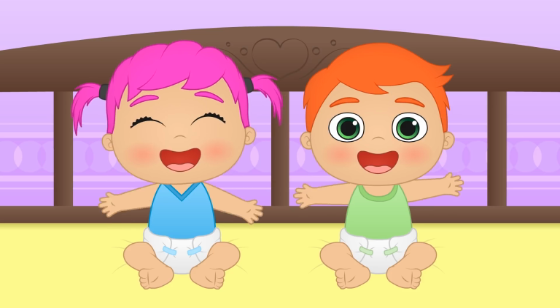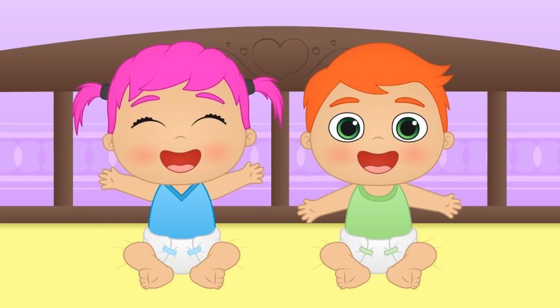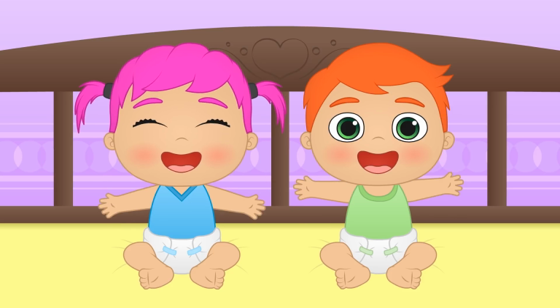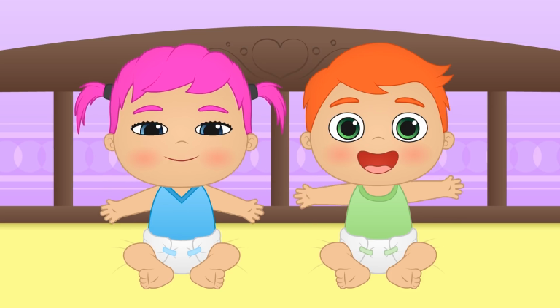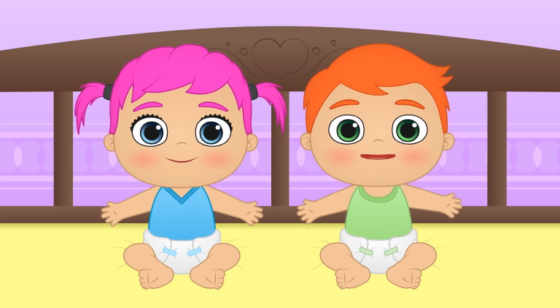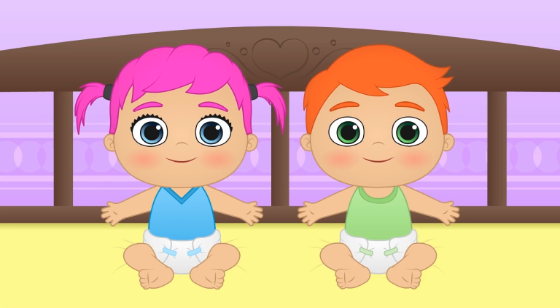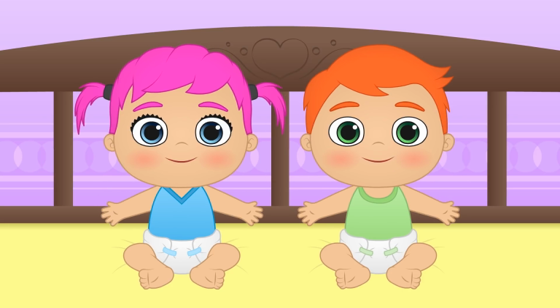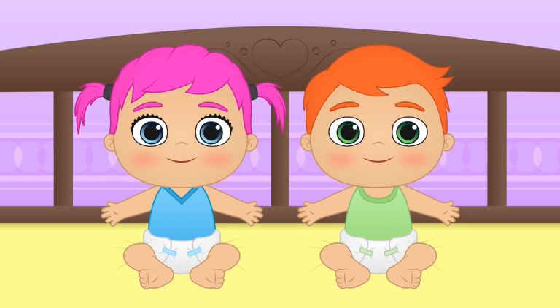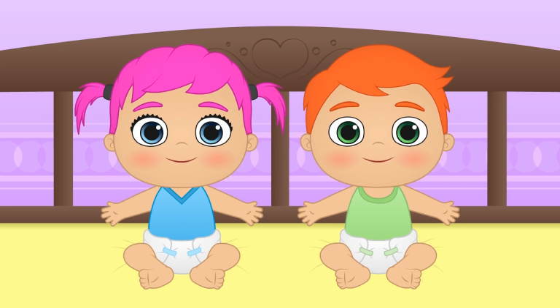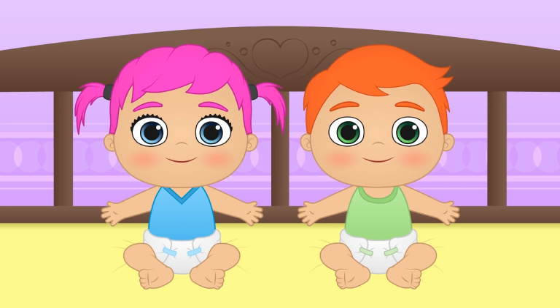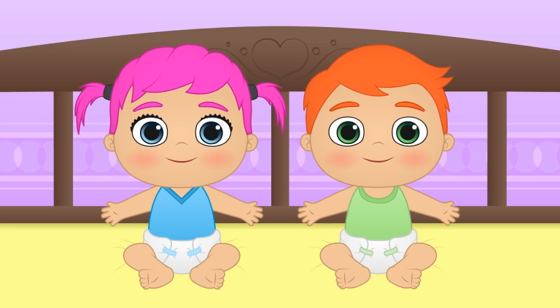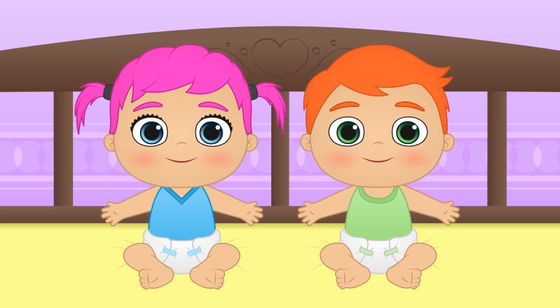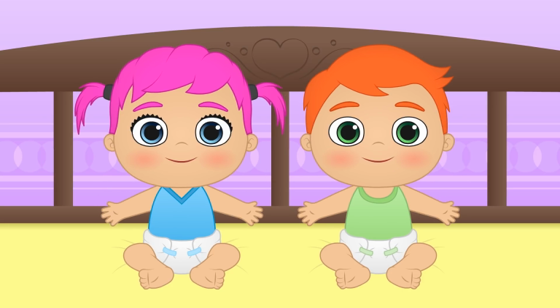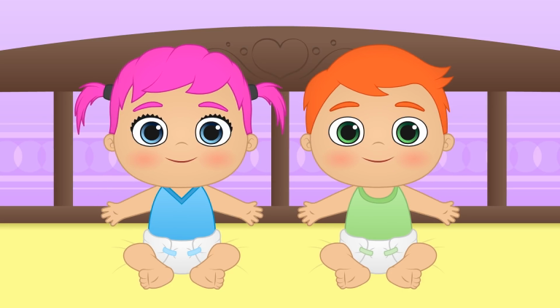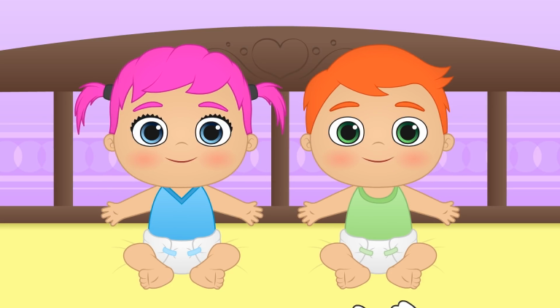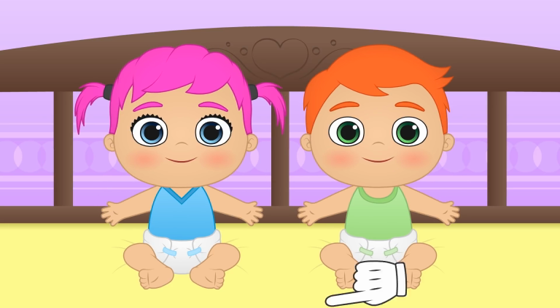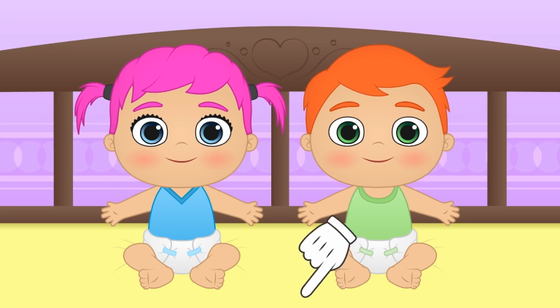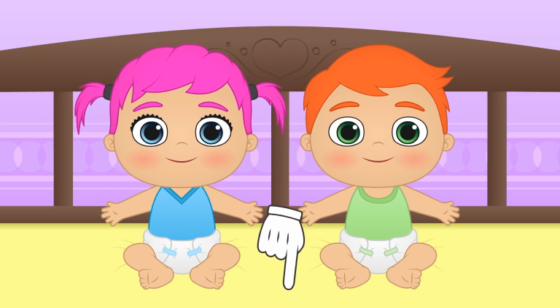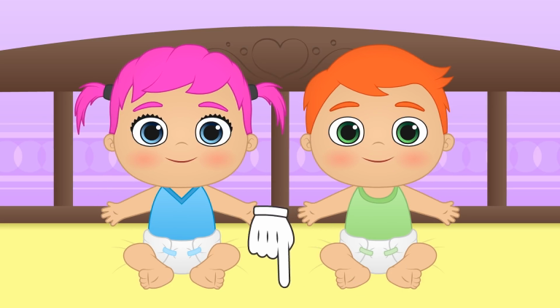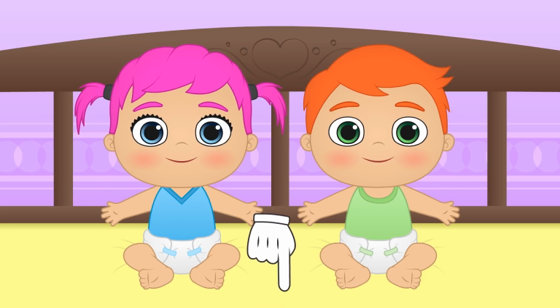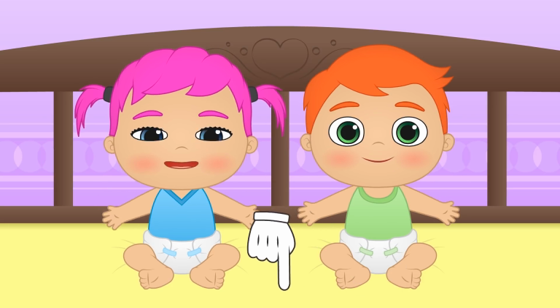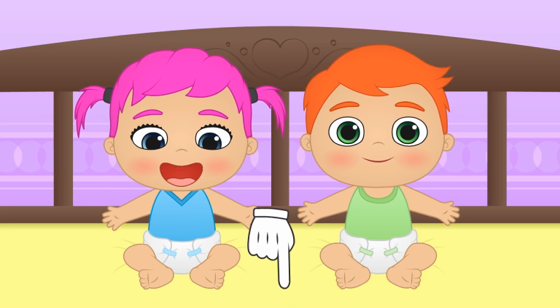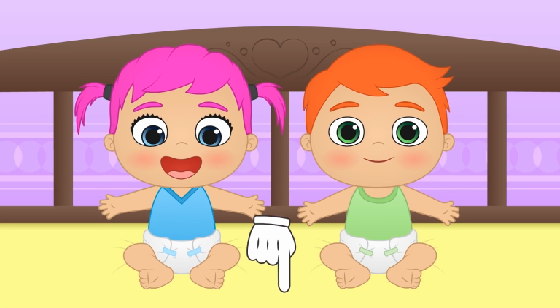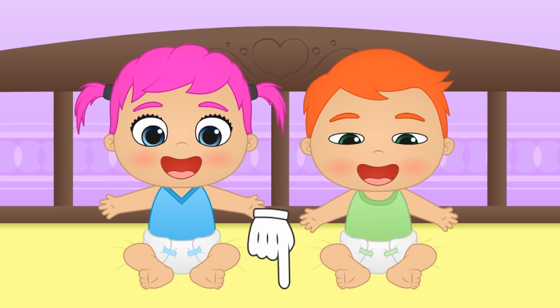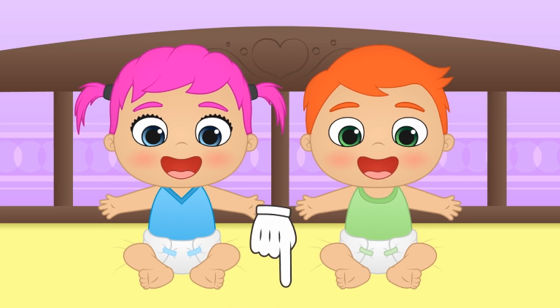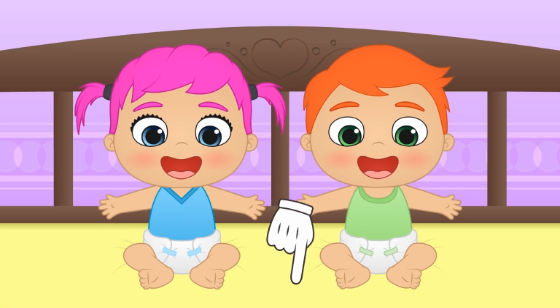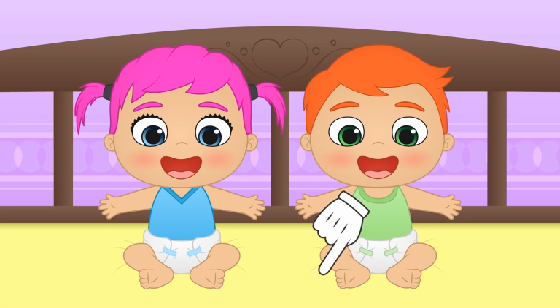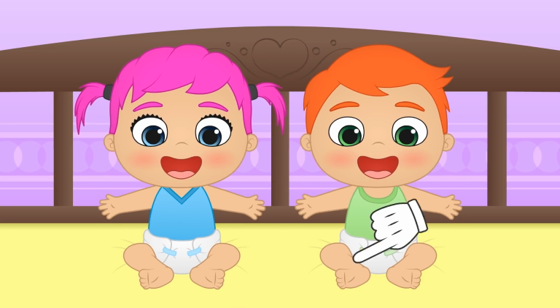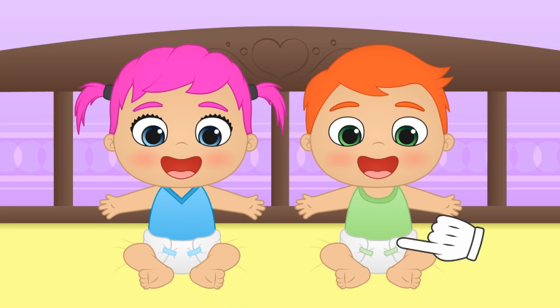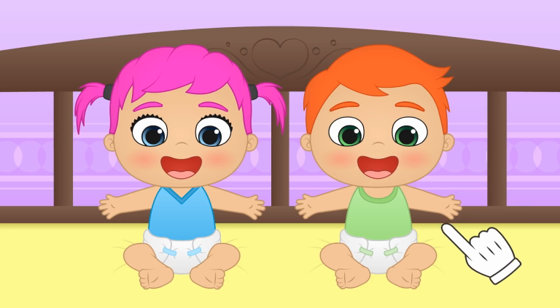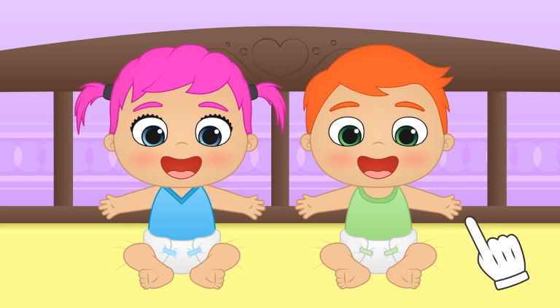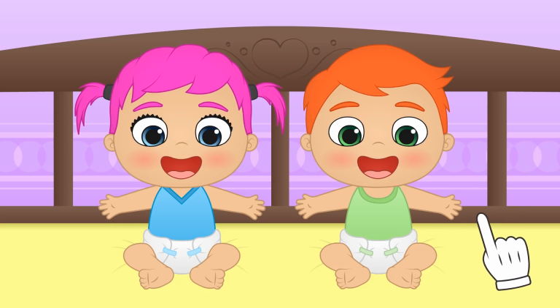Hey guys! What's your favourite sport? You can tell our babies in the comments!